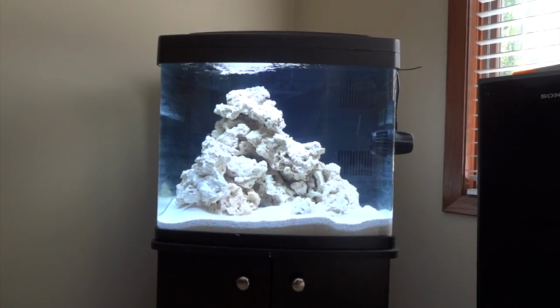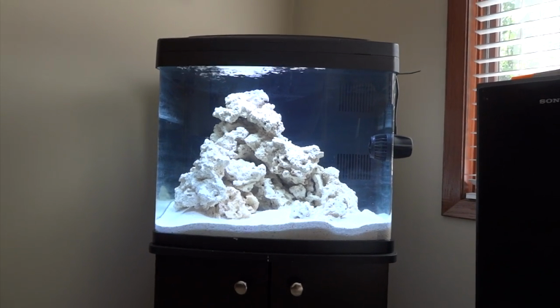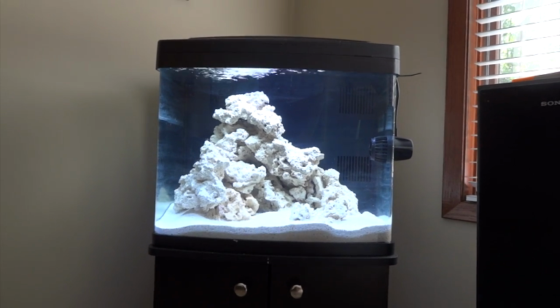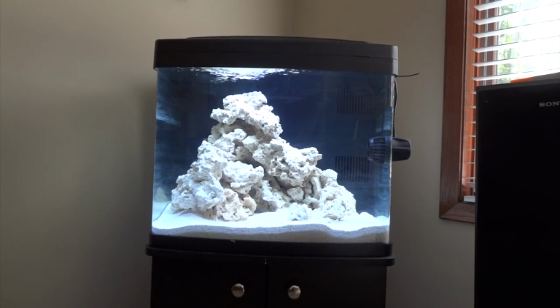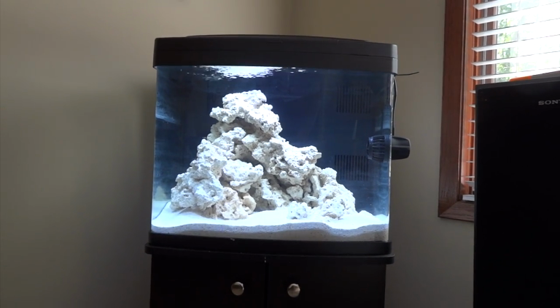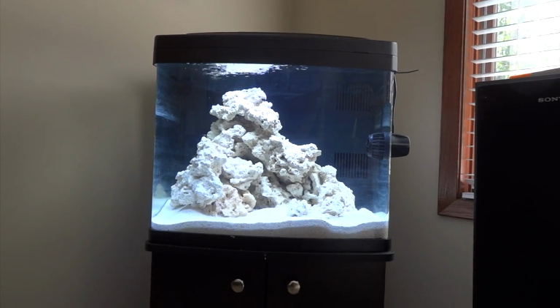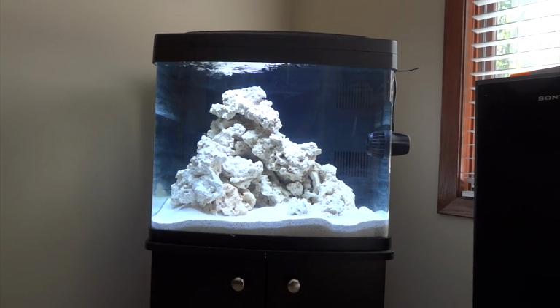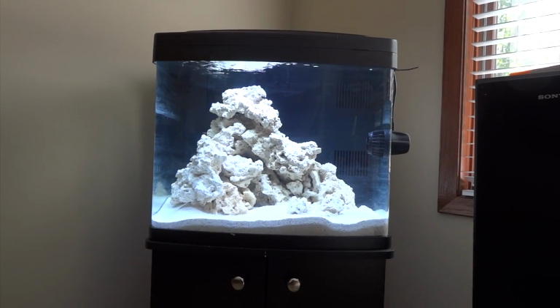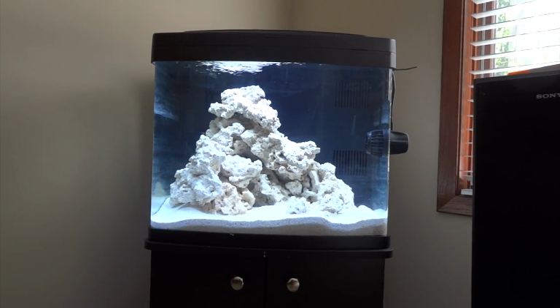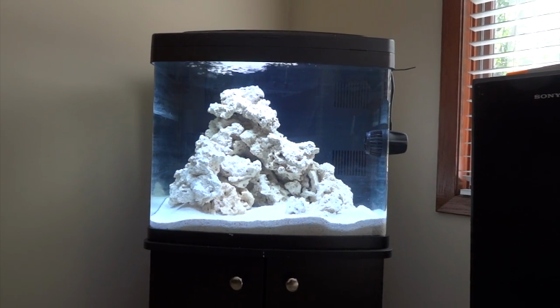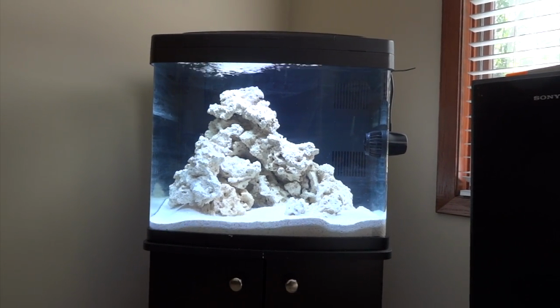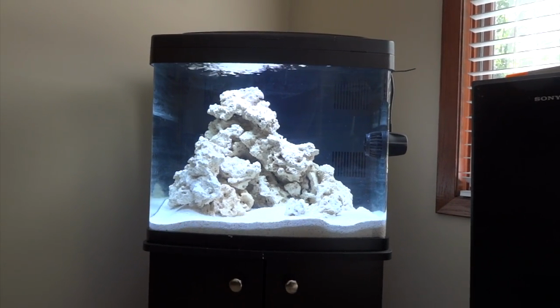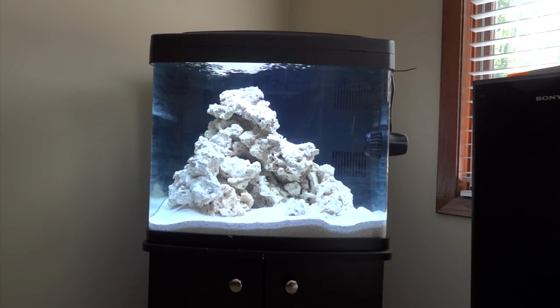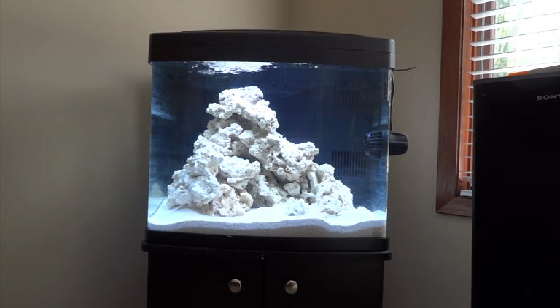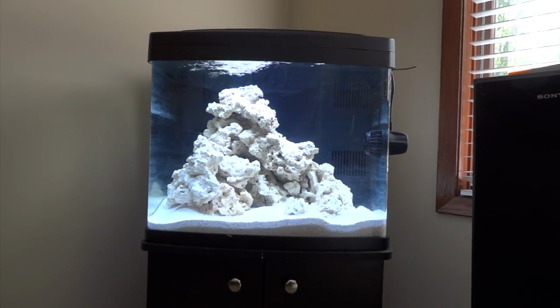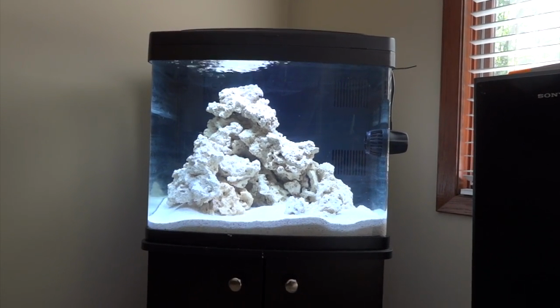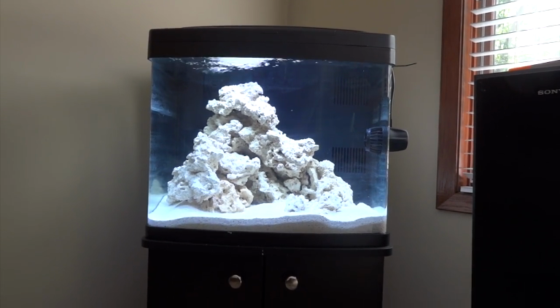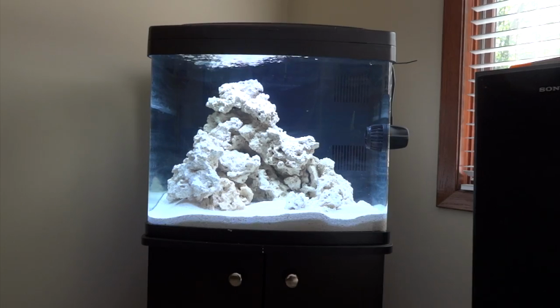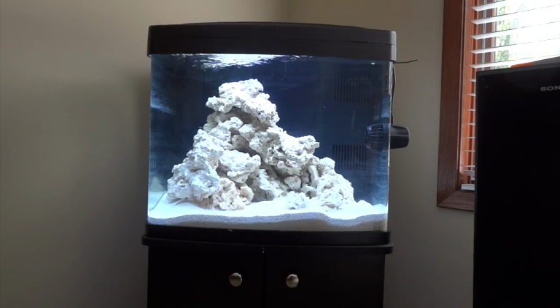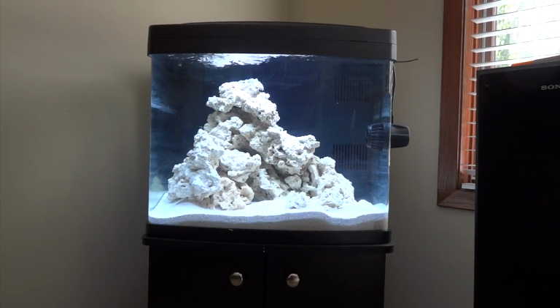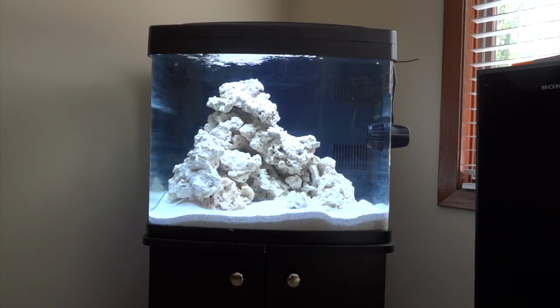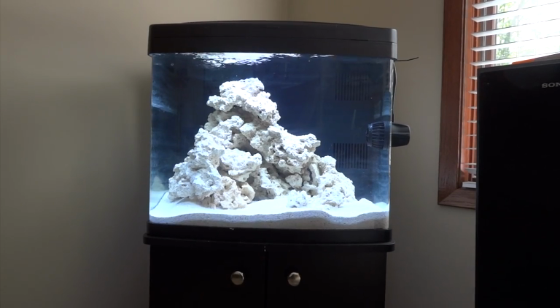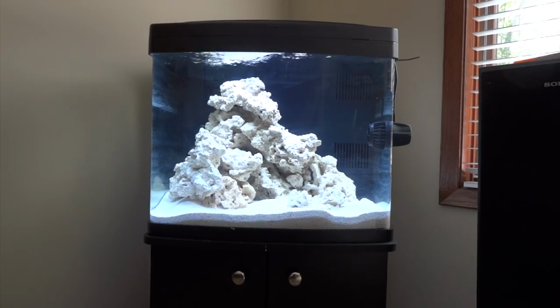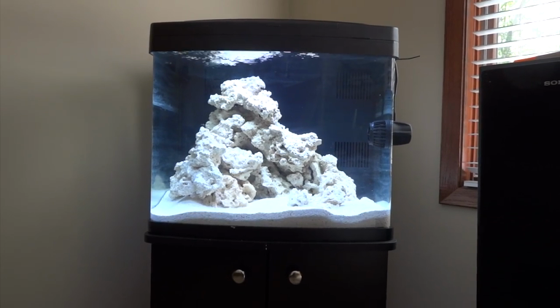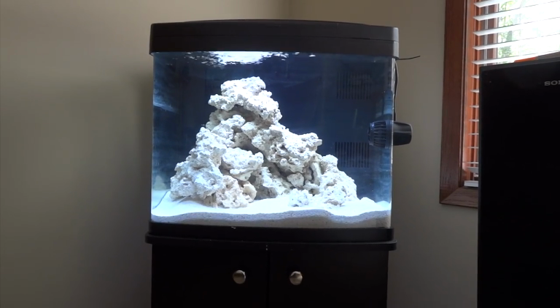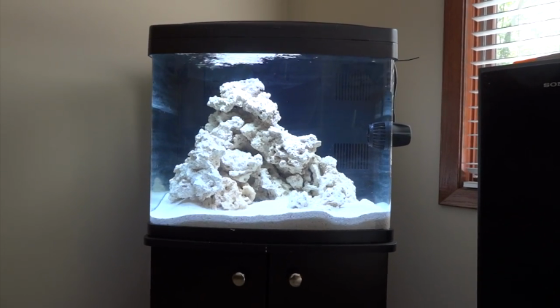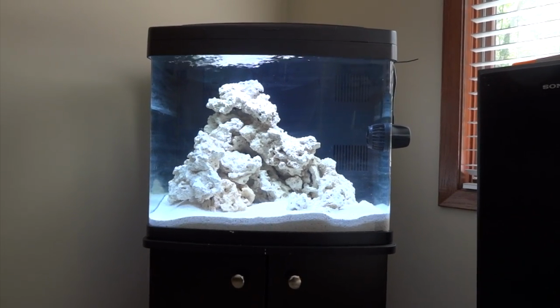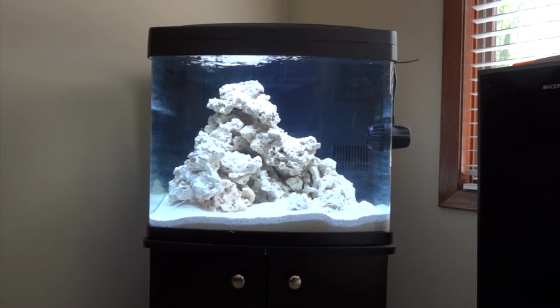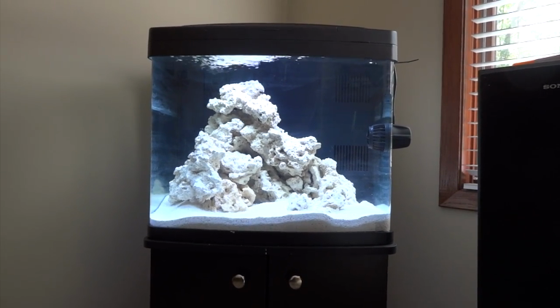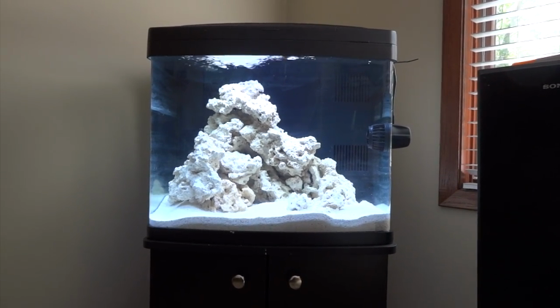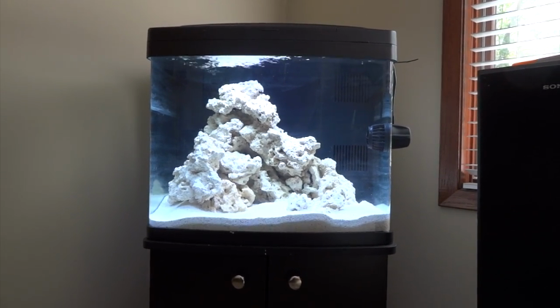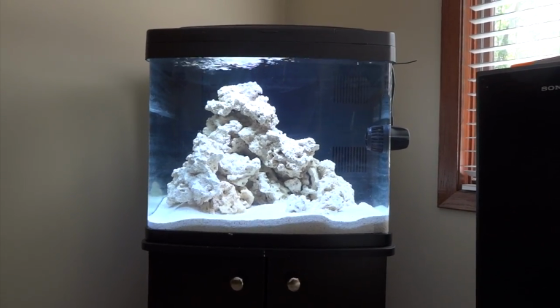Hey YouTube, I finally did it. Setting up my first reef tank here. Stay tuned and I'll show you what it's all about.